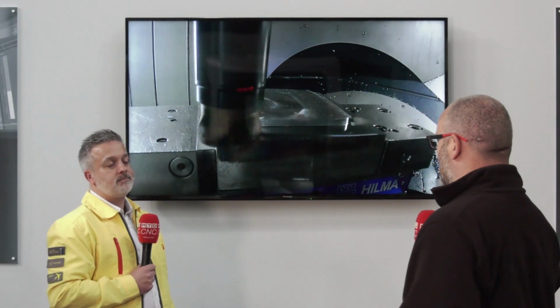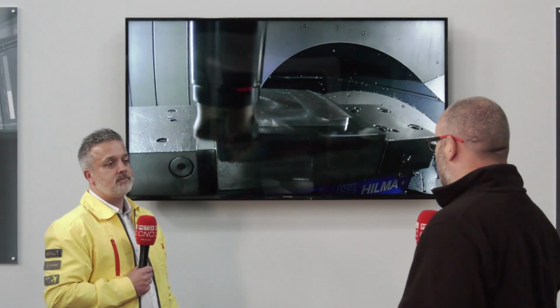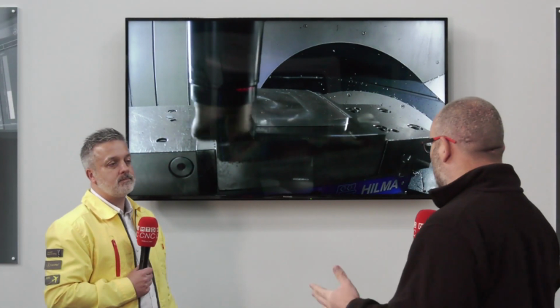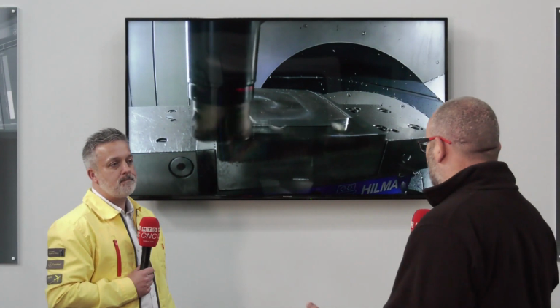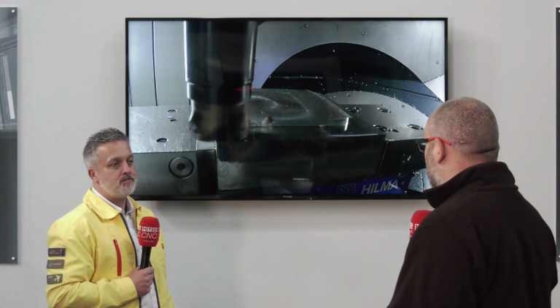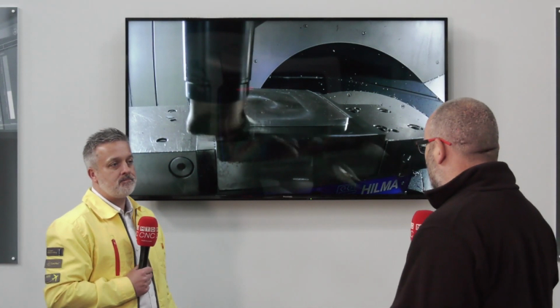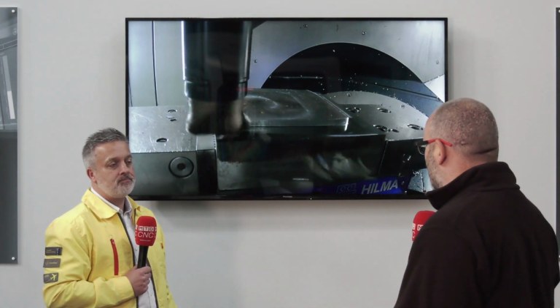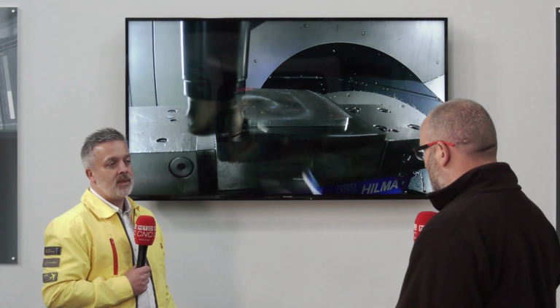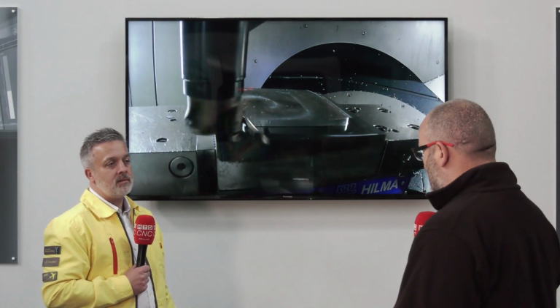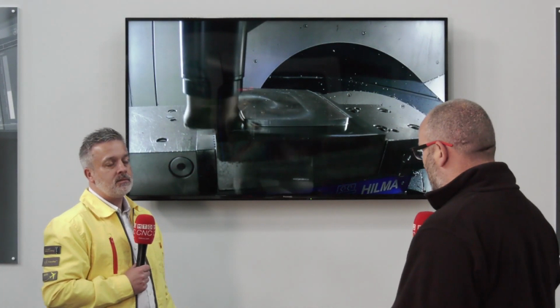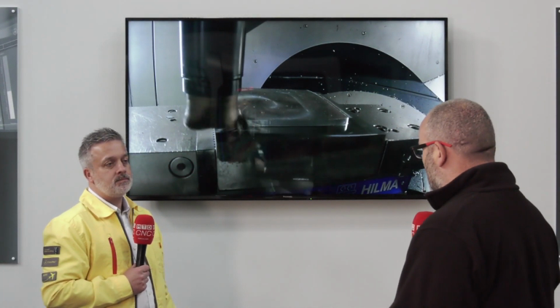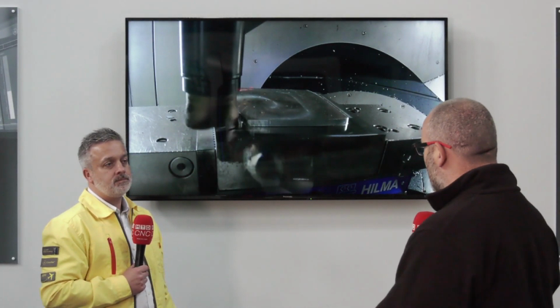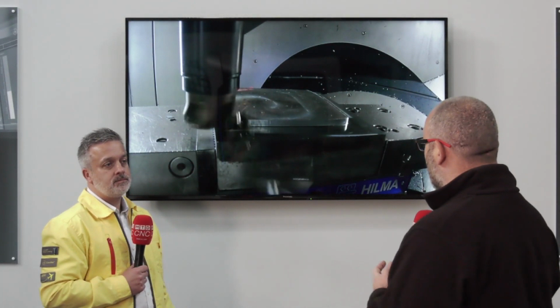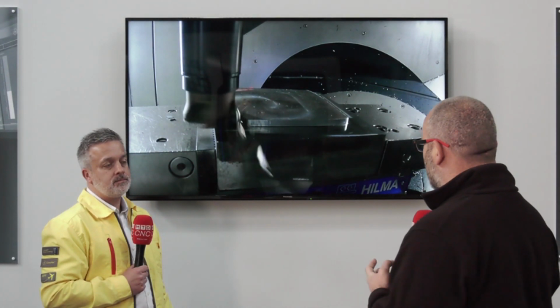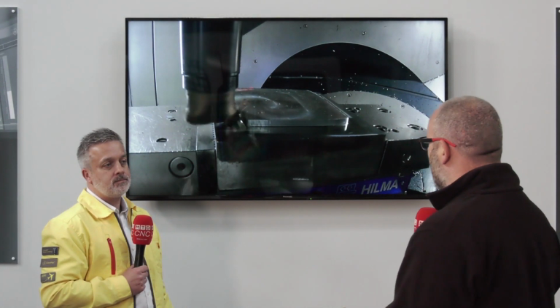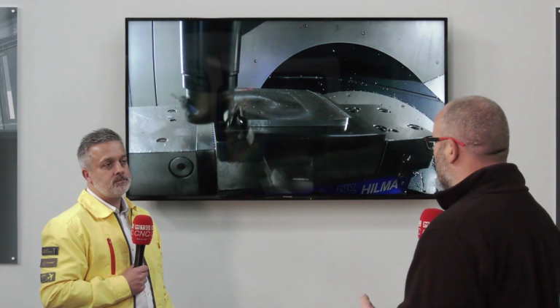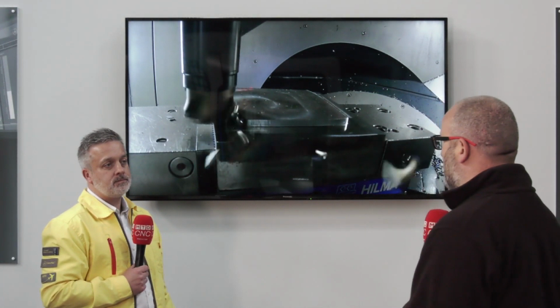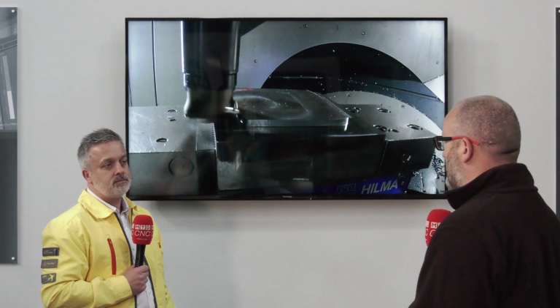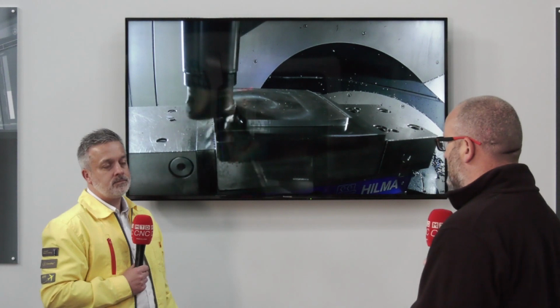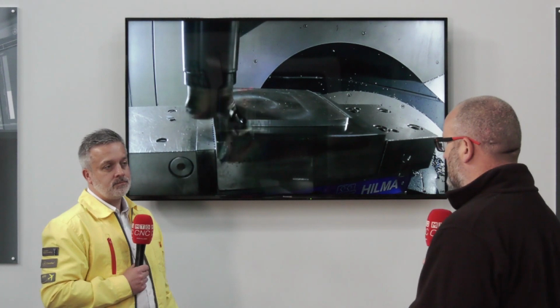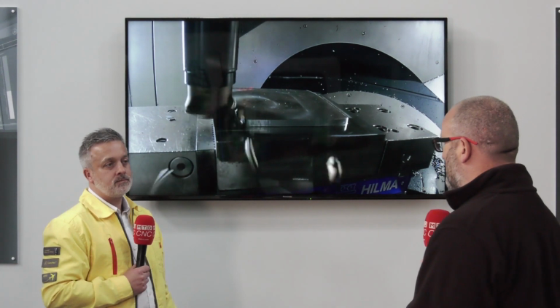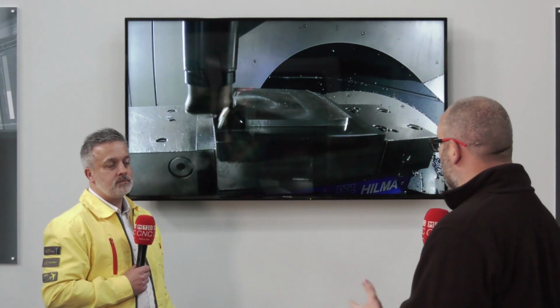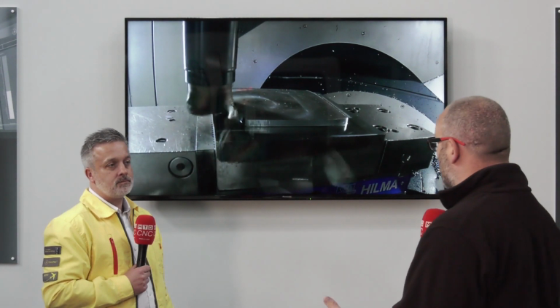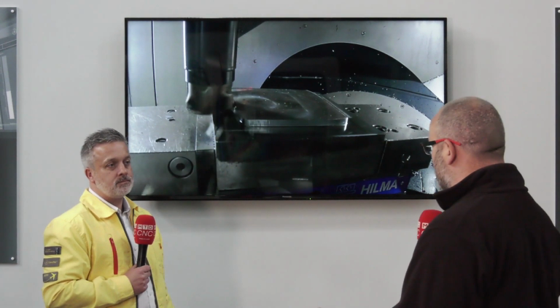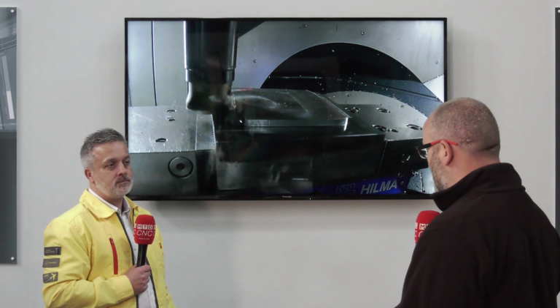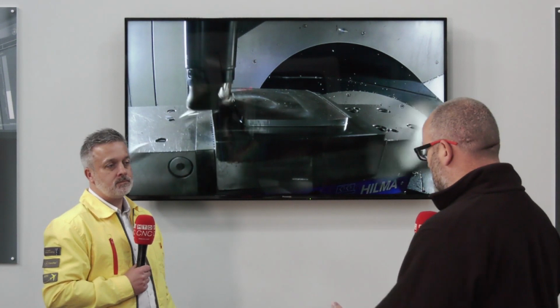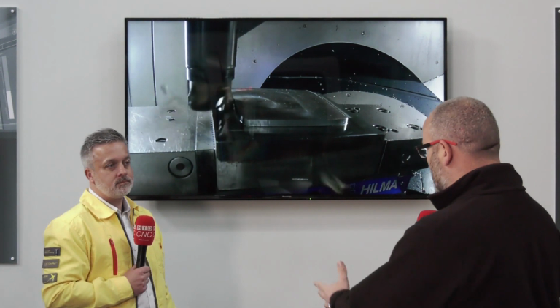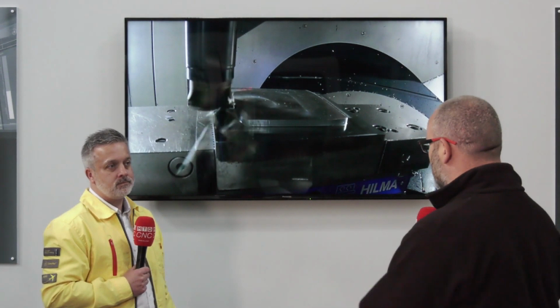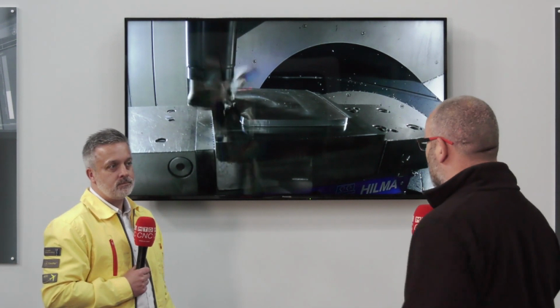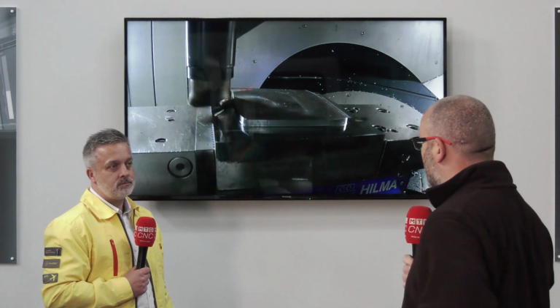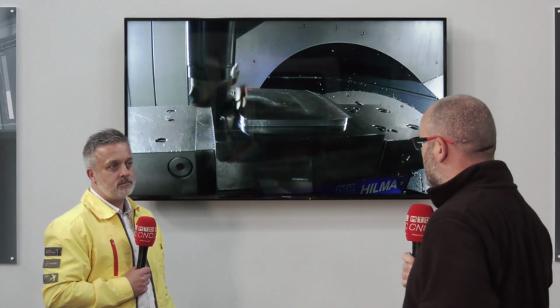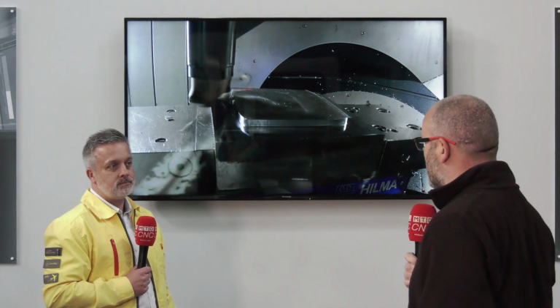Today I've traveled to Sandvik Coromant in the UK and we're going to talk about 90-degree face milling, but face milling with a difference. Just tell us a little more about this cutter.